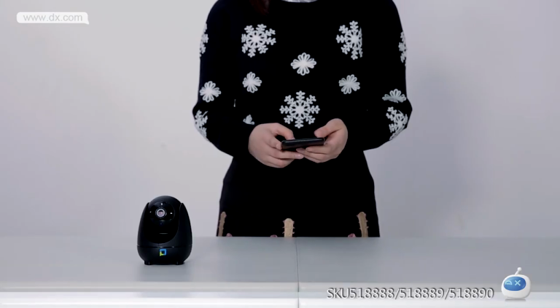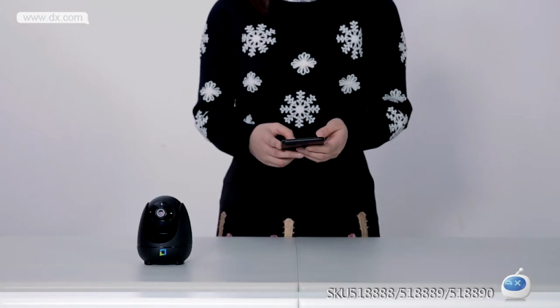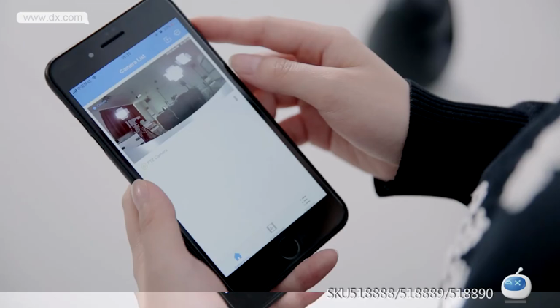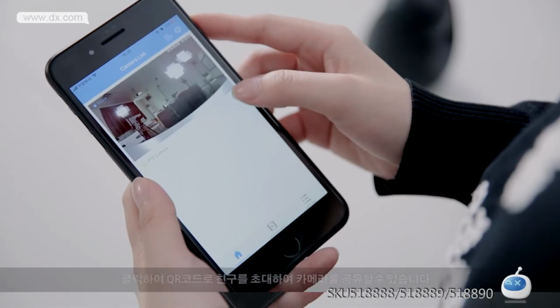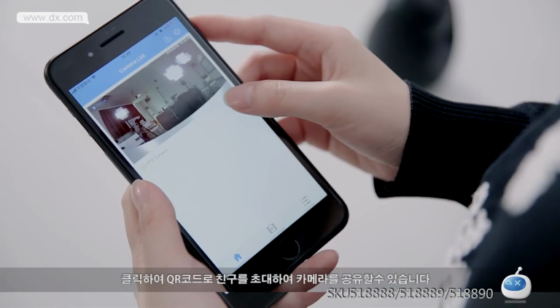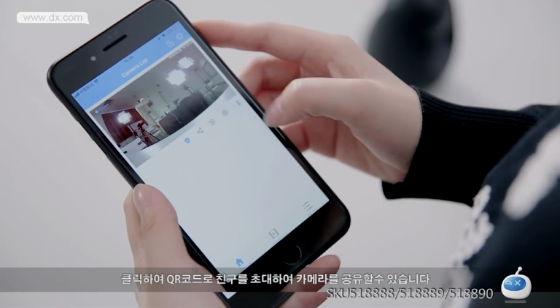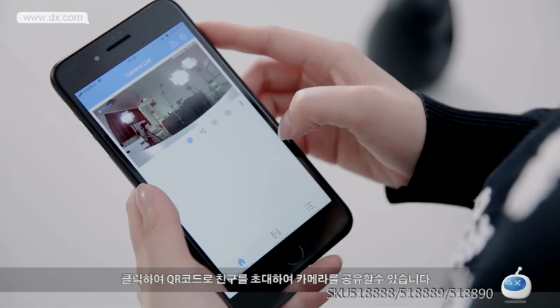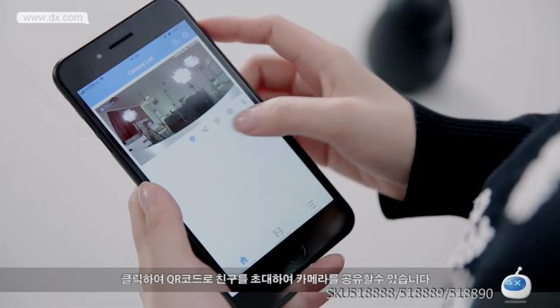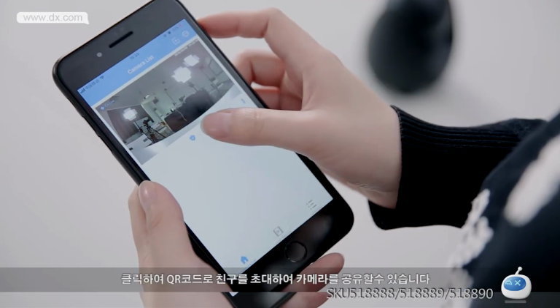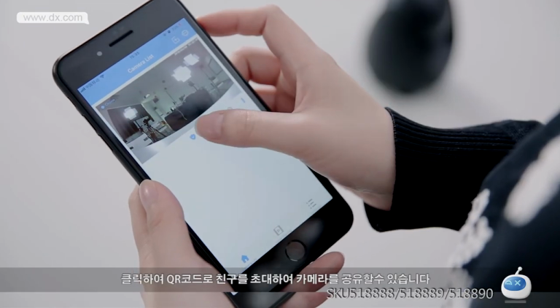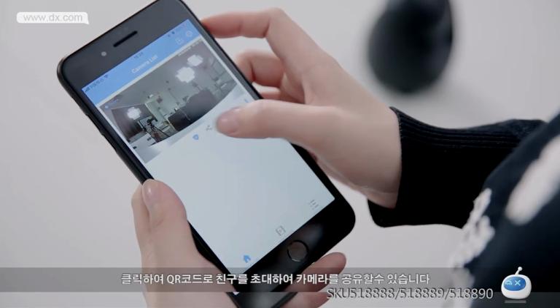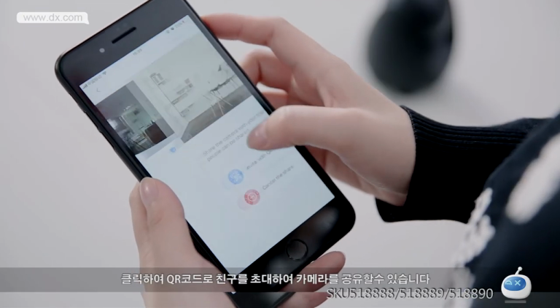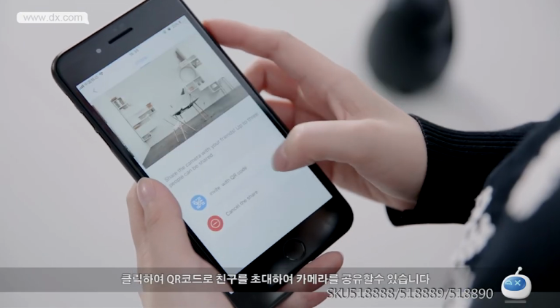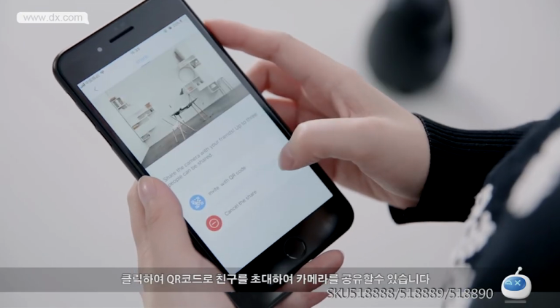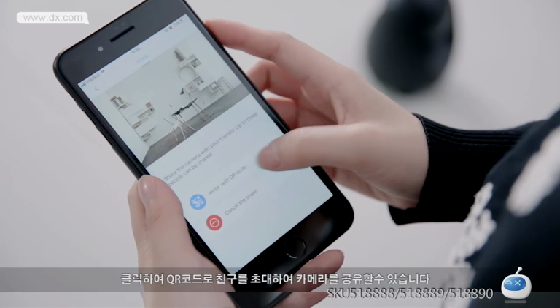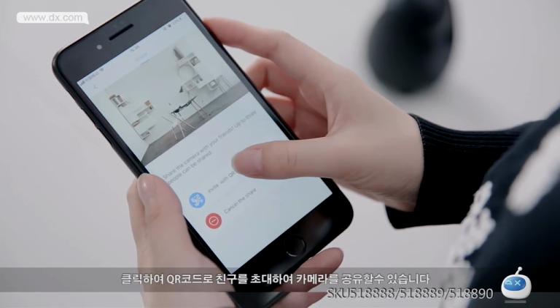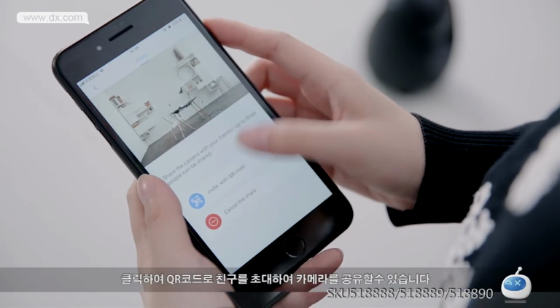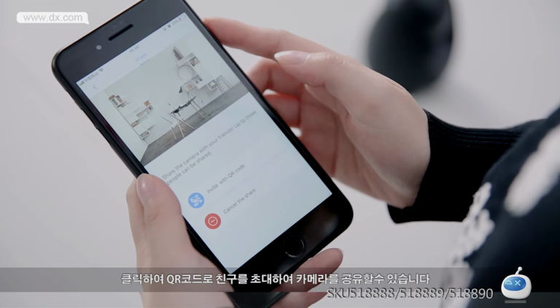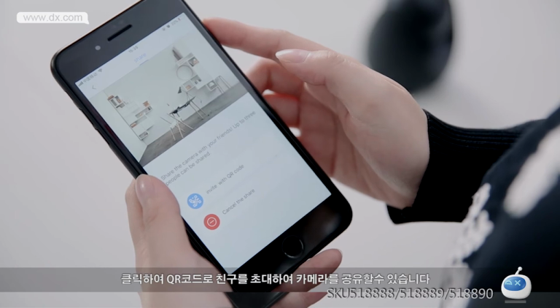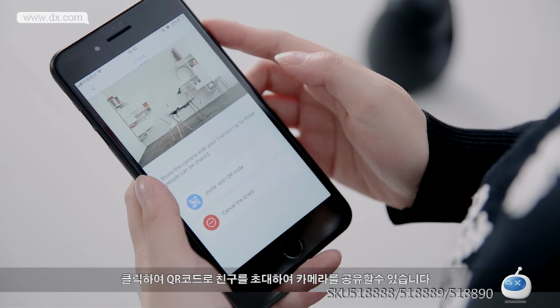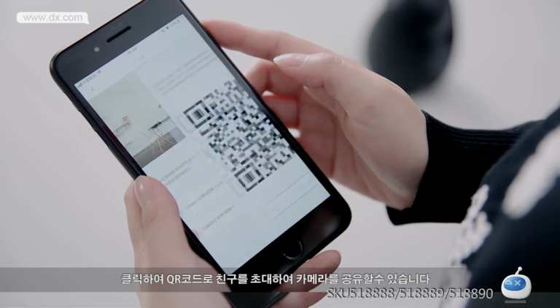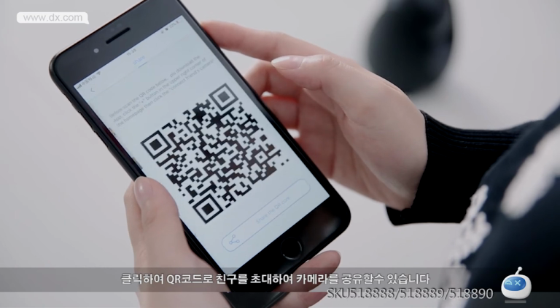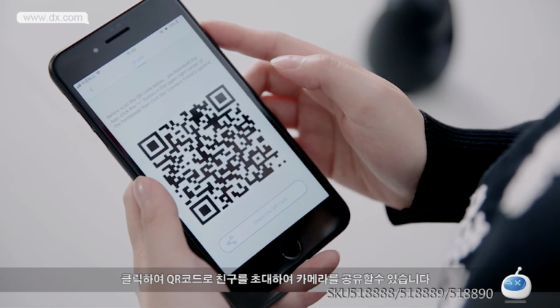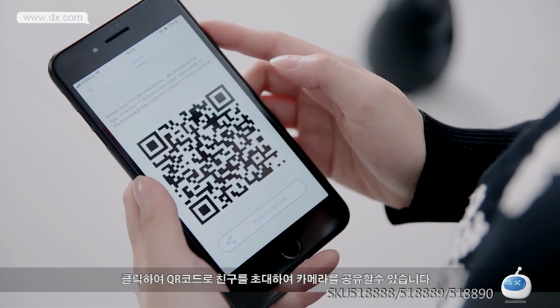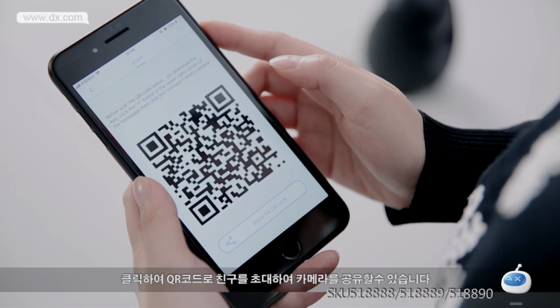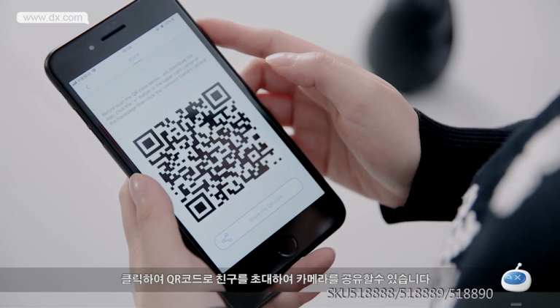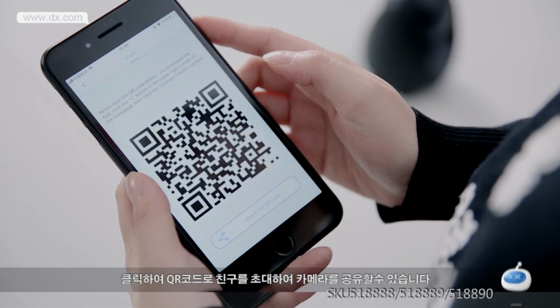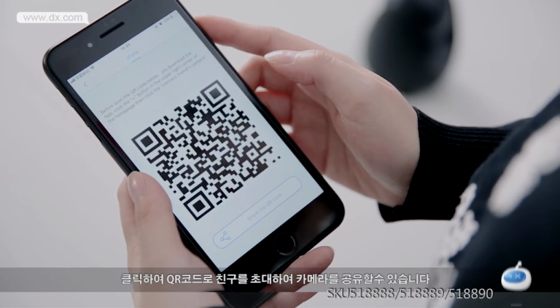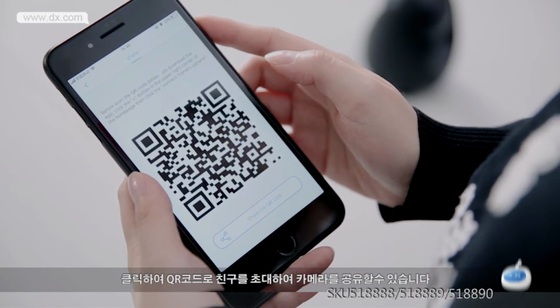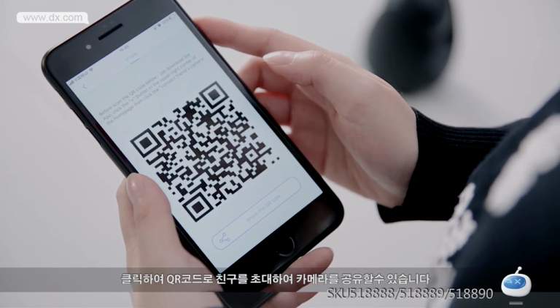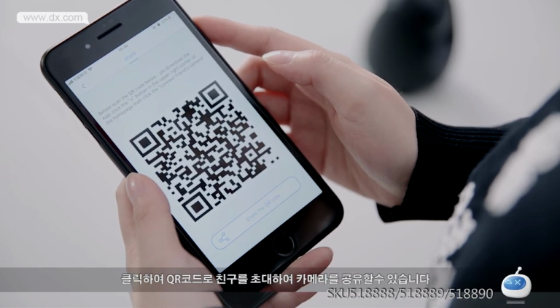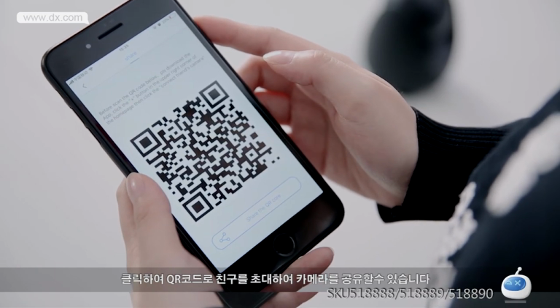Step 15: Click the bracket button. You can share a QR code to invite others to watch the real-time video.